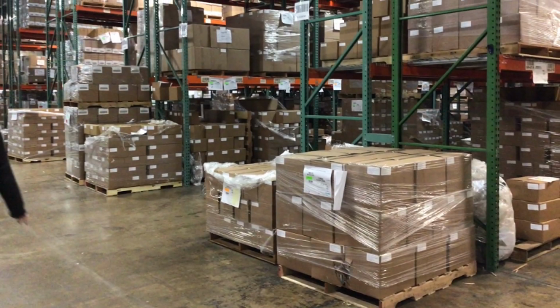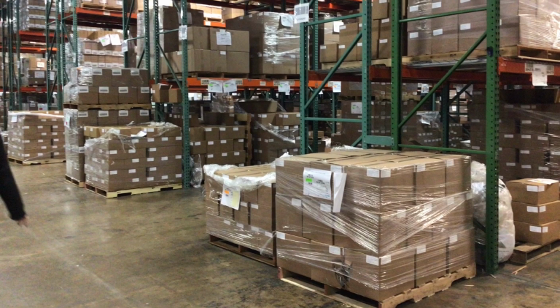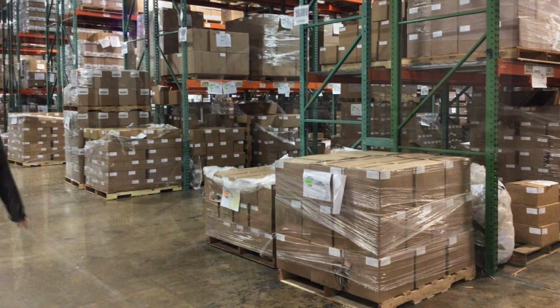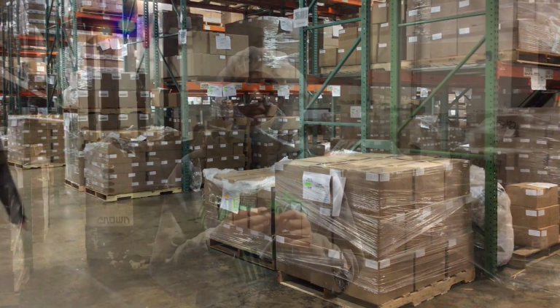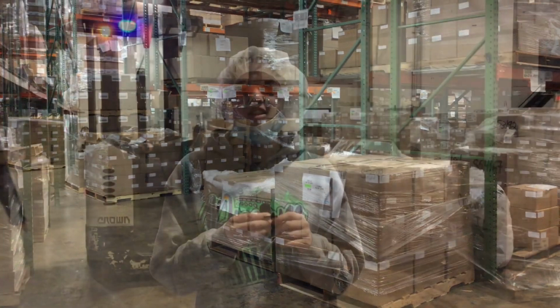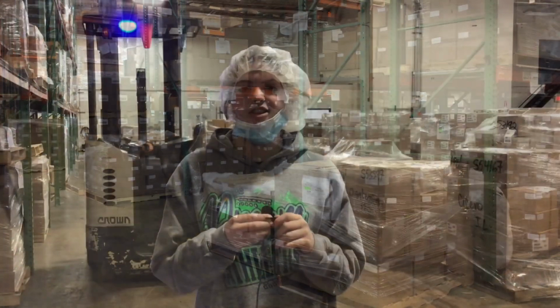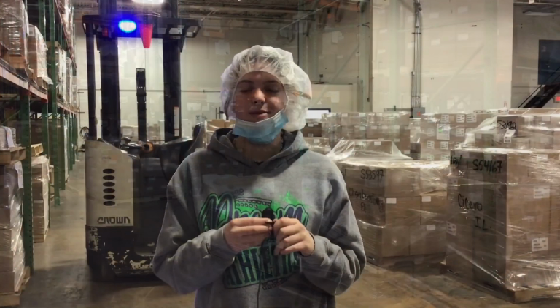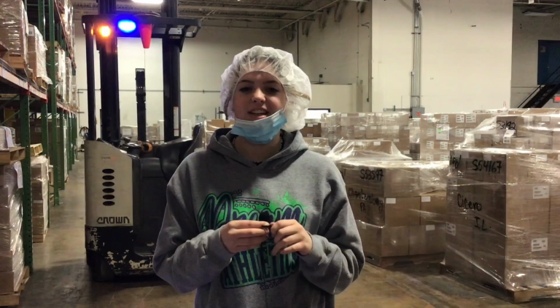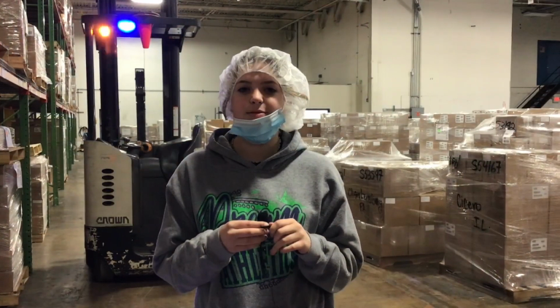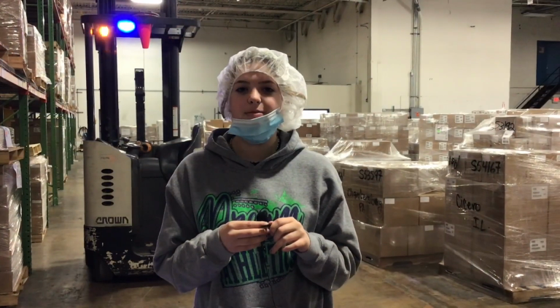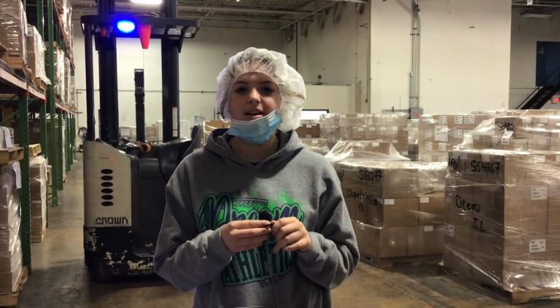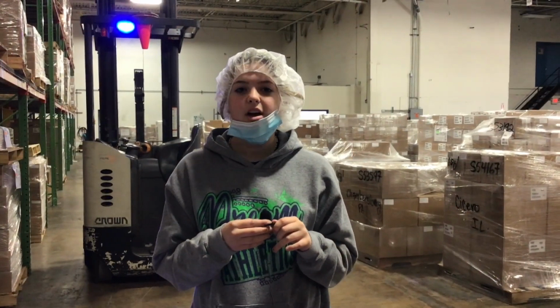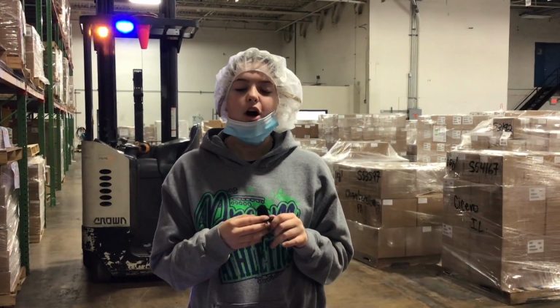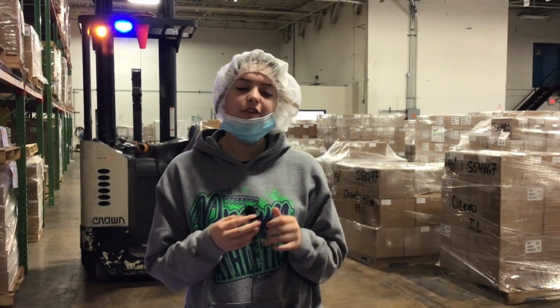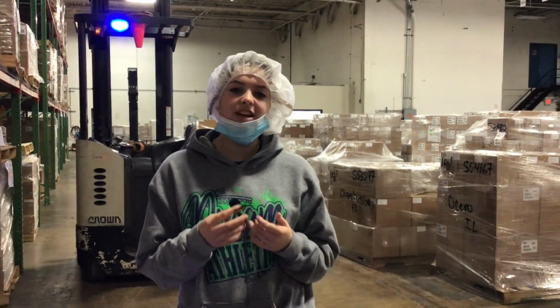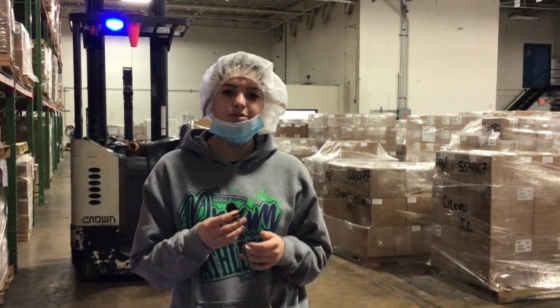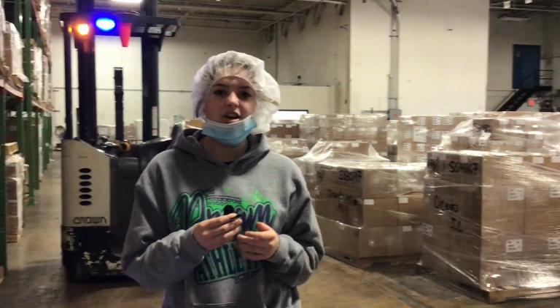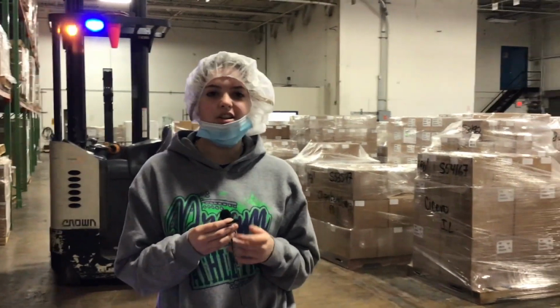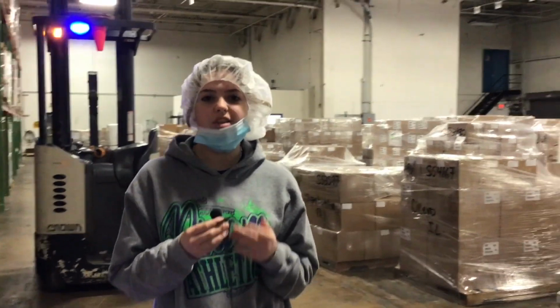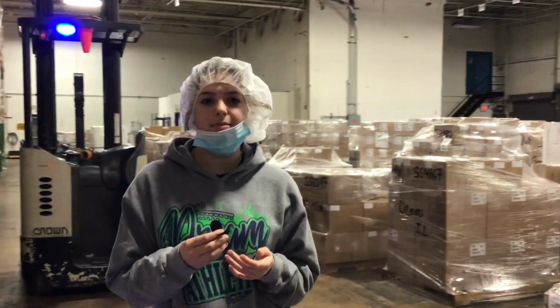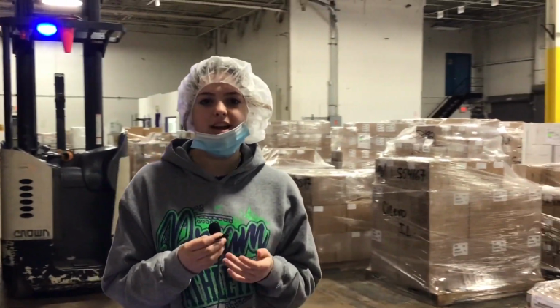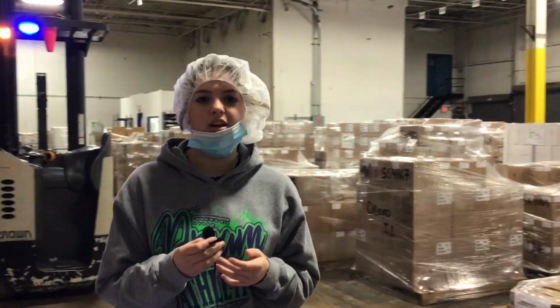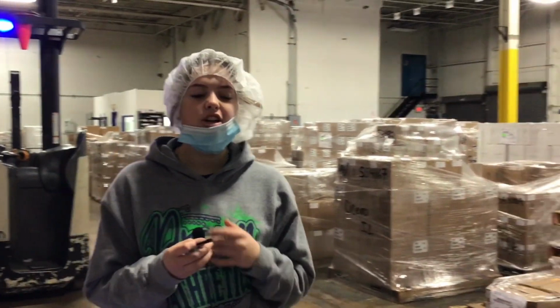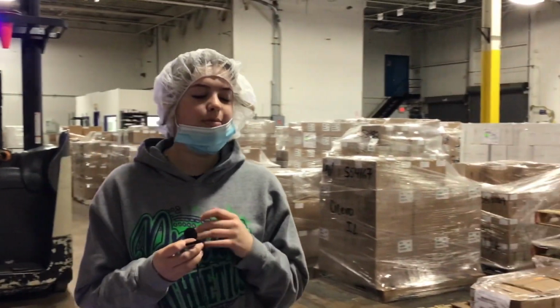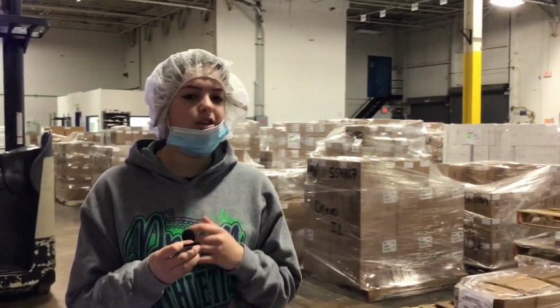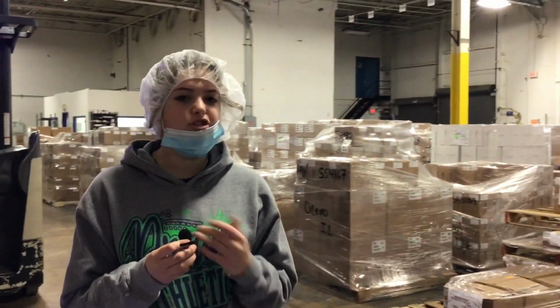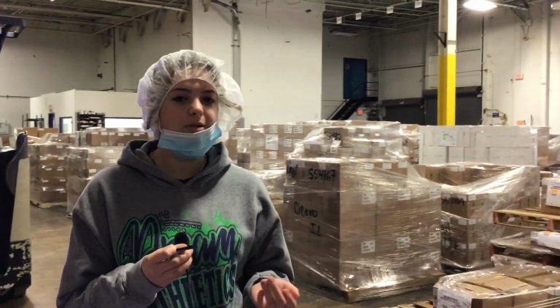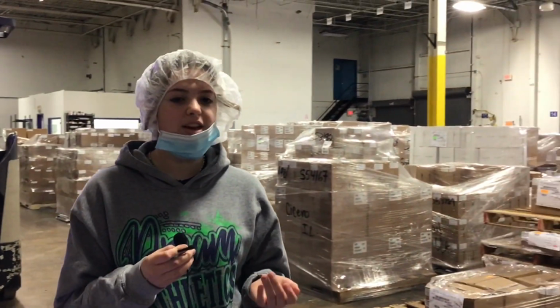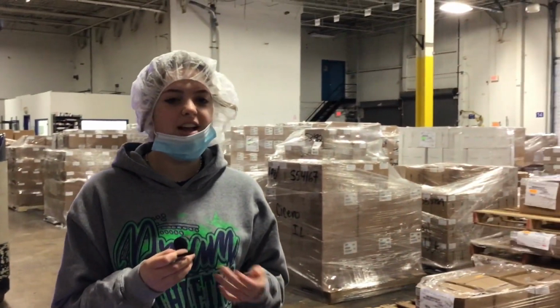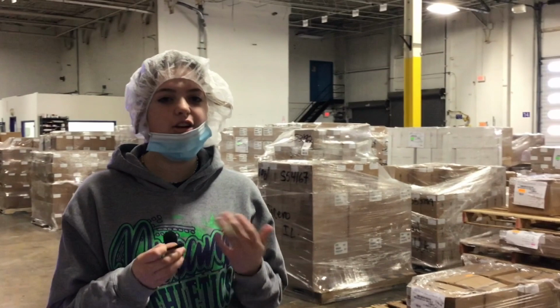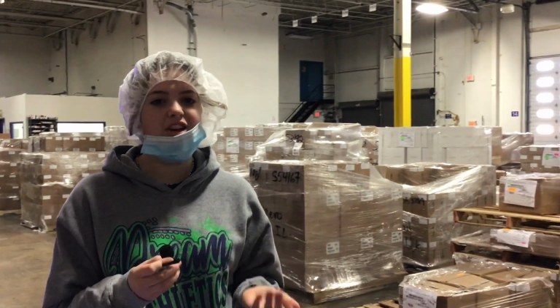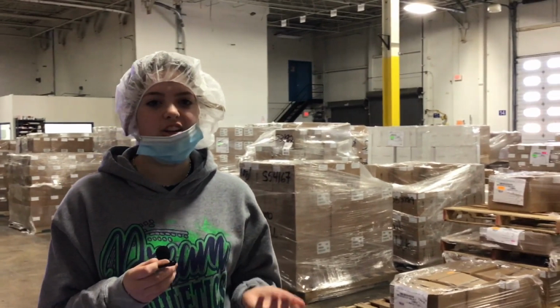This is the shipping department. All finished products come here to be distributed internationally.